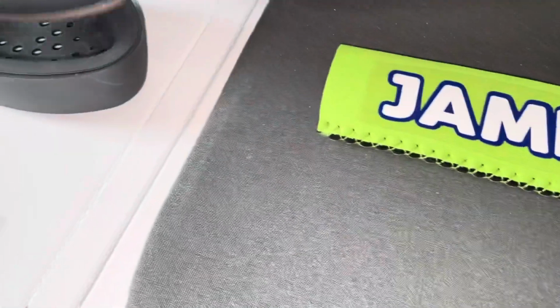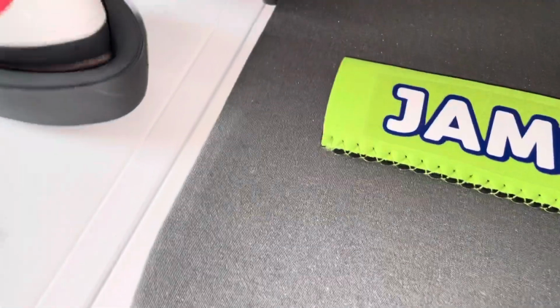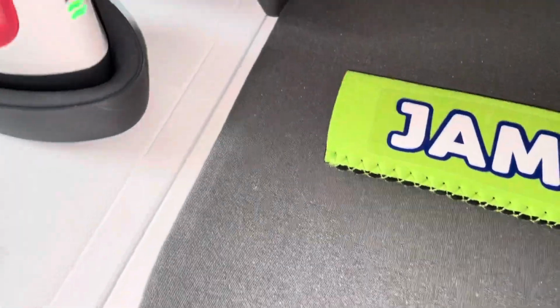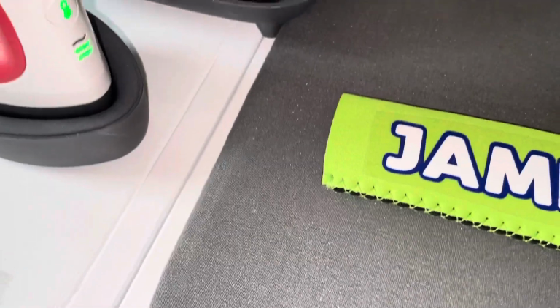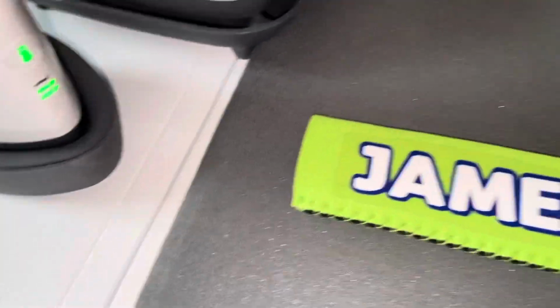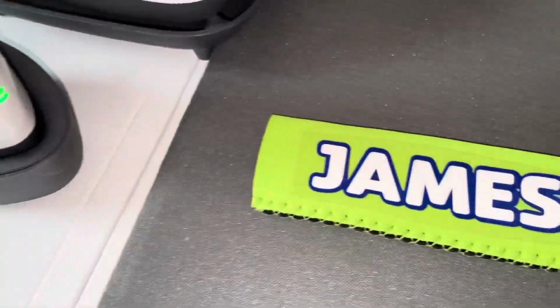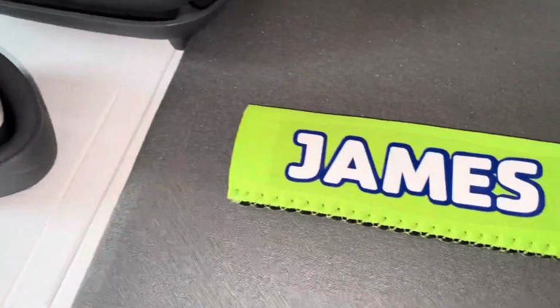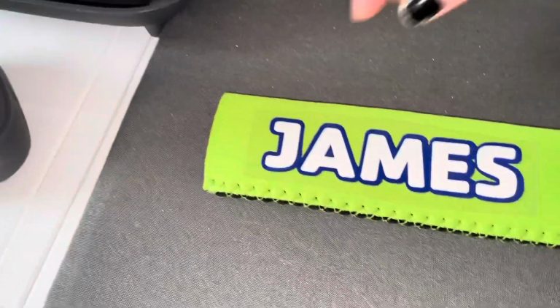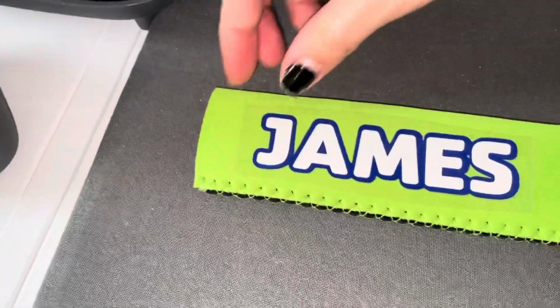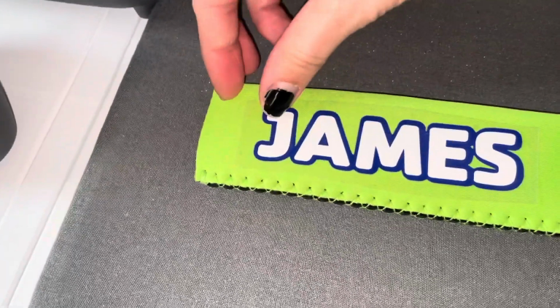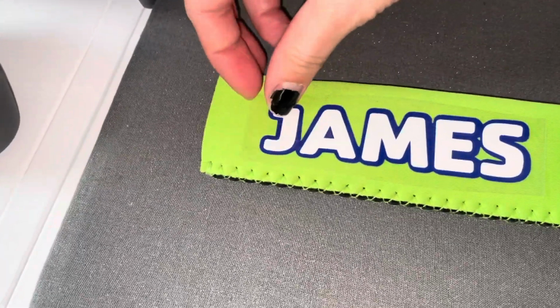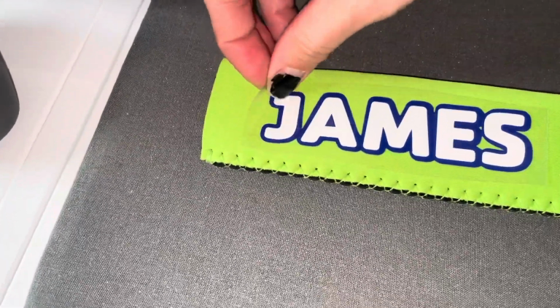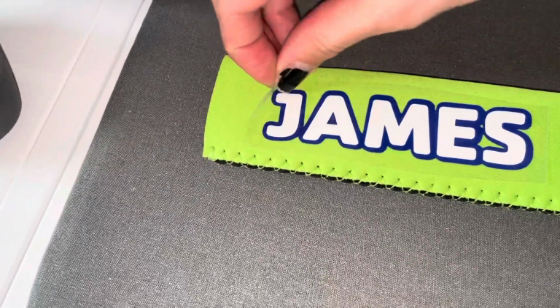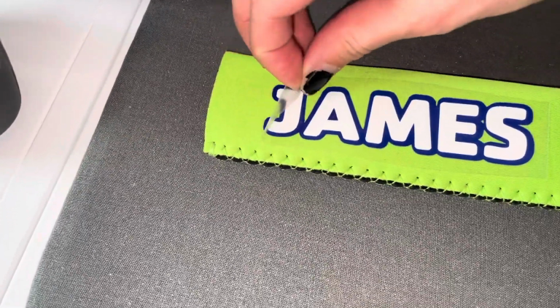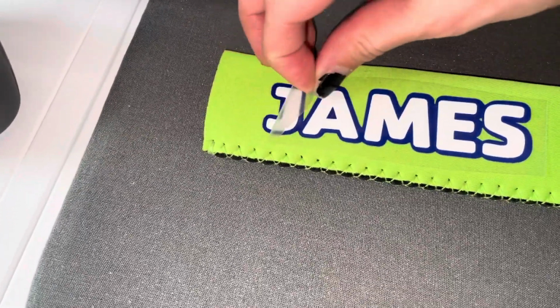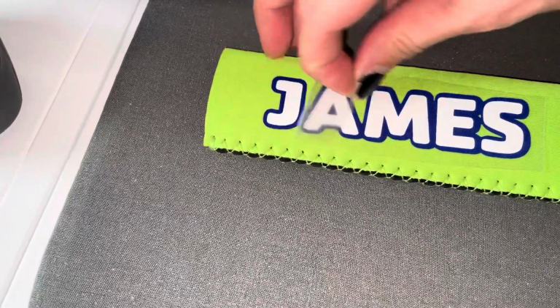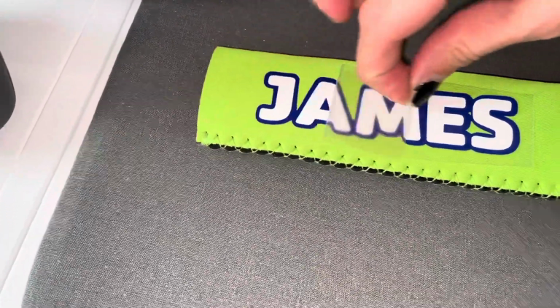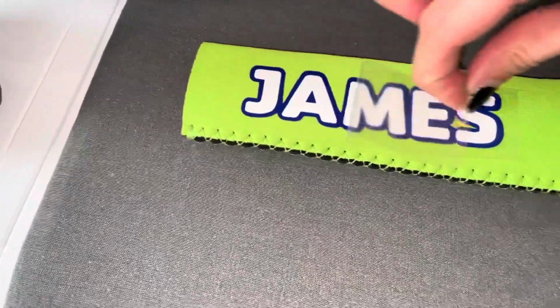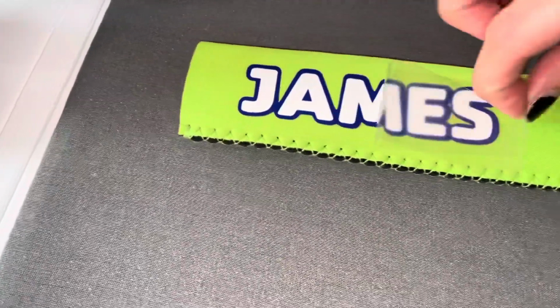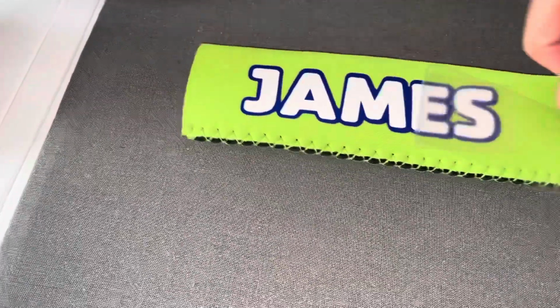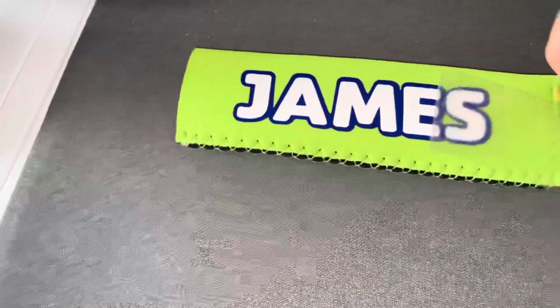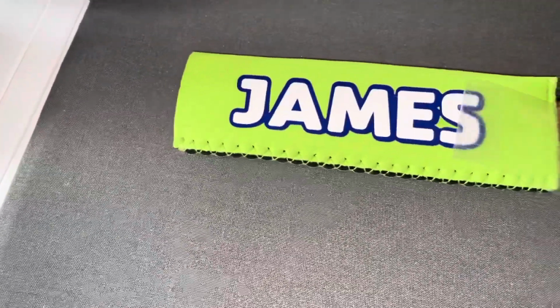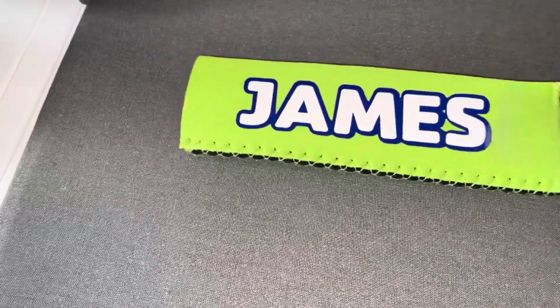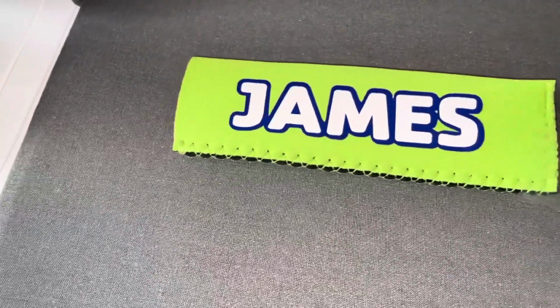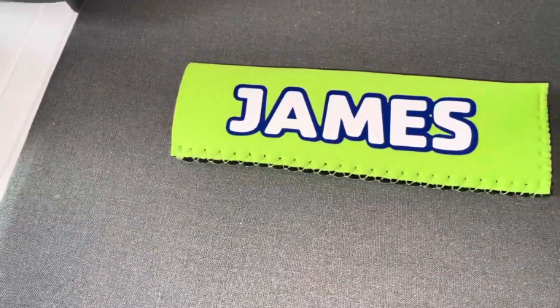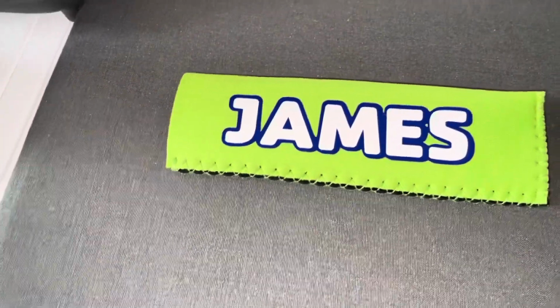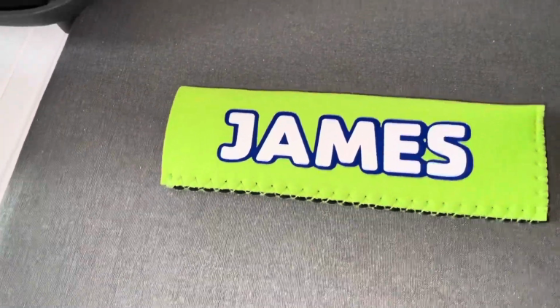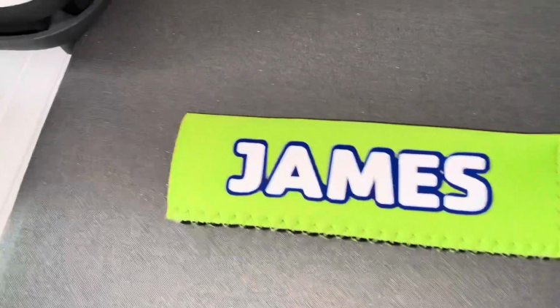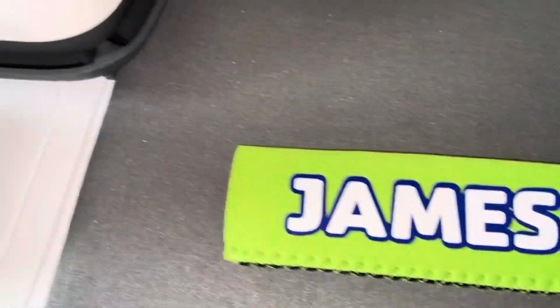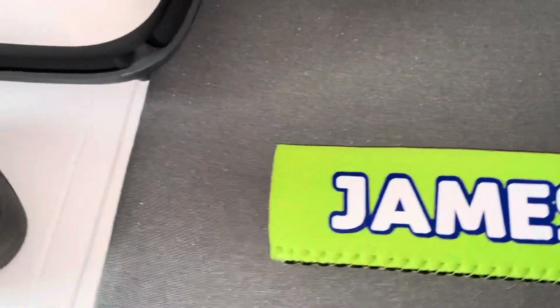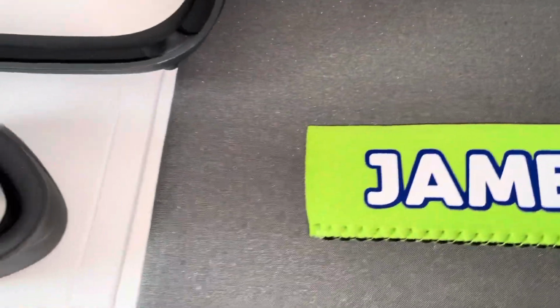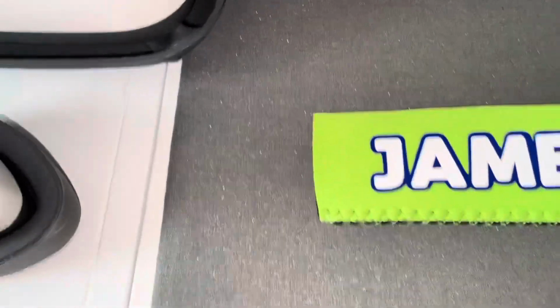When we're done with the iron, we're going to remove the plastic. And there you have it.